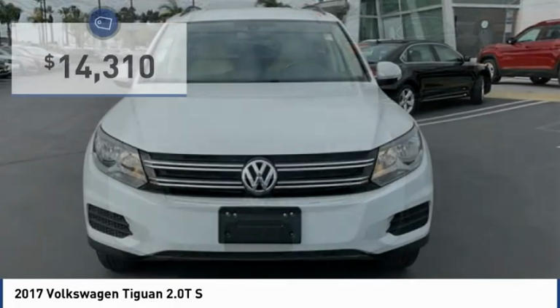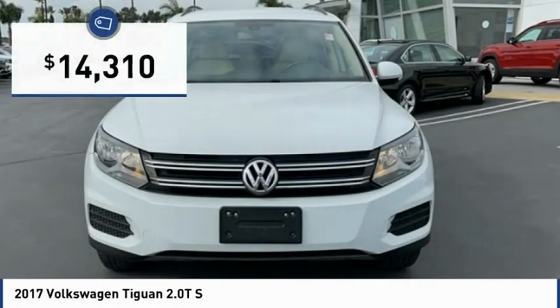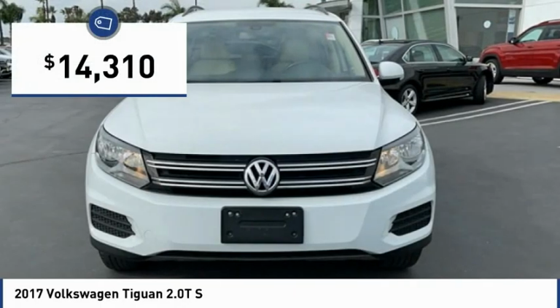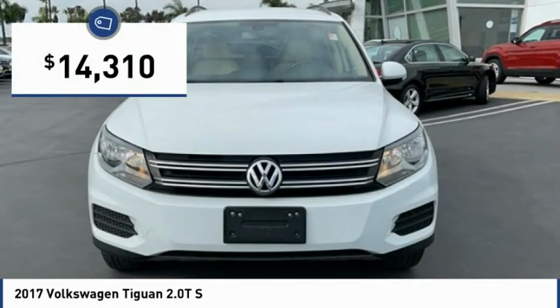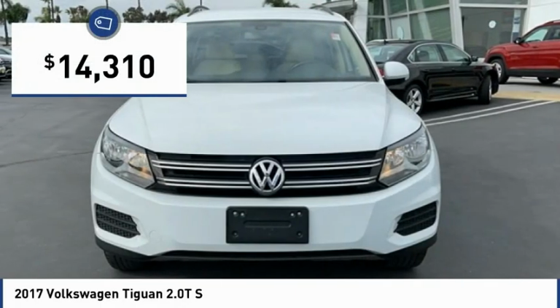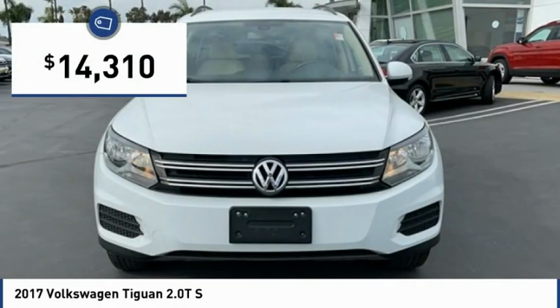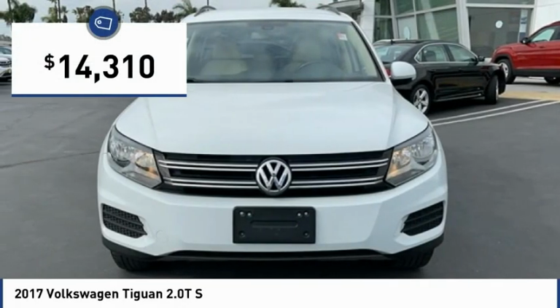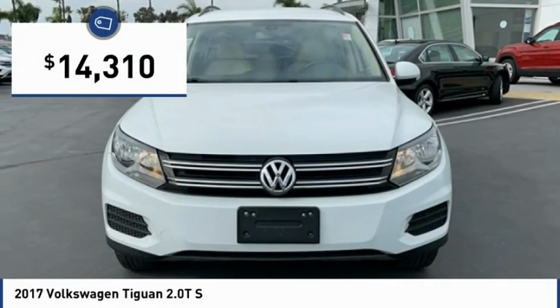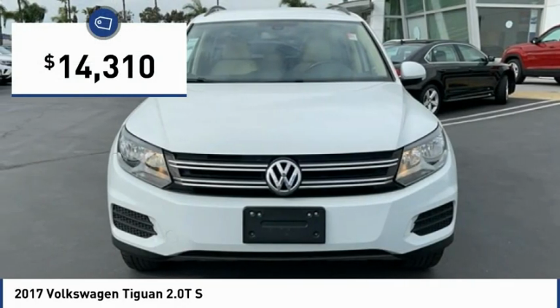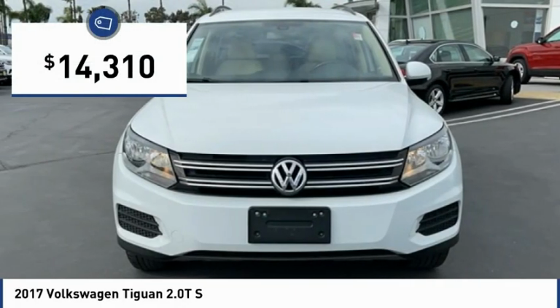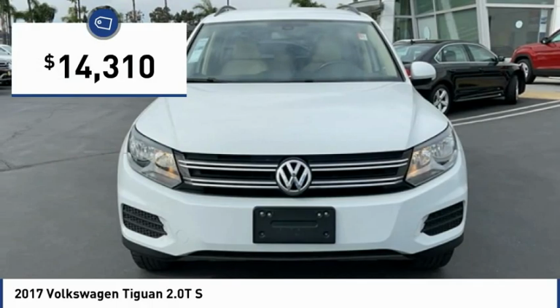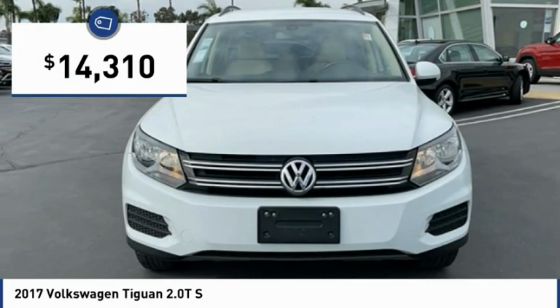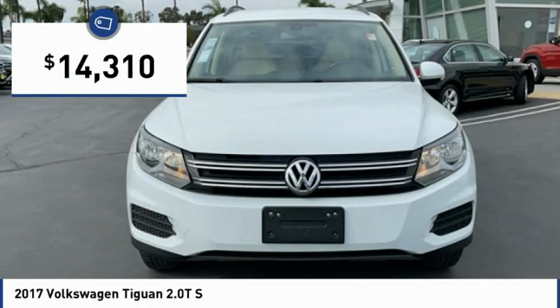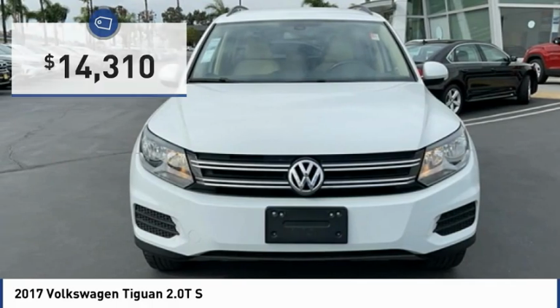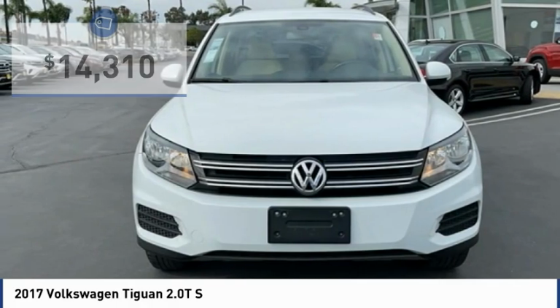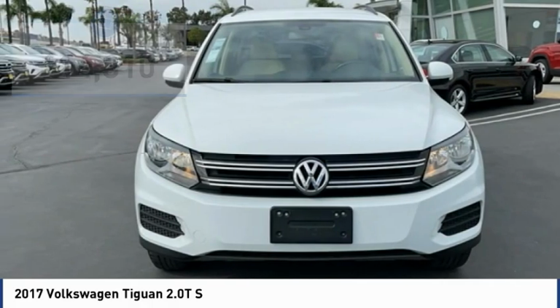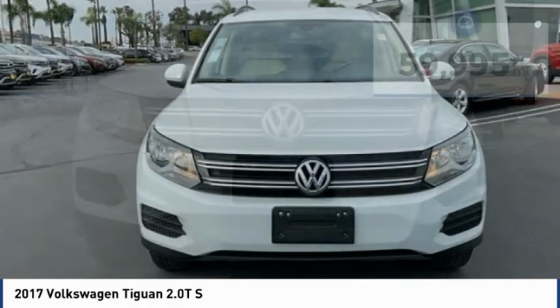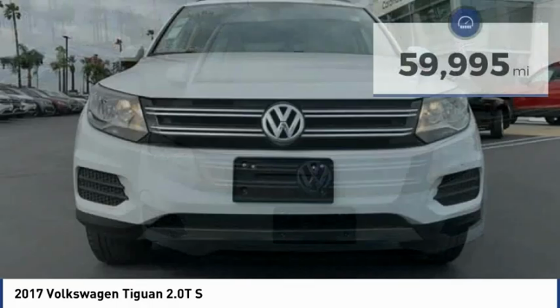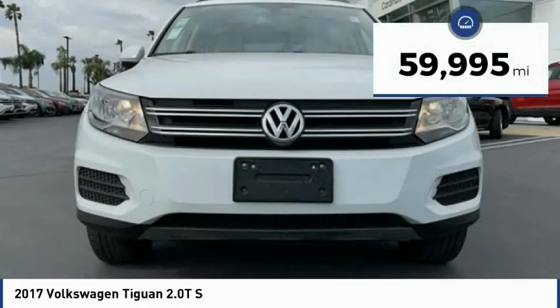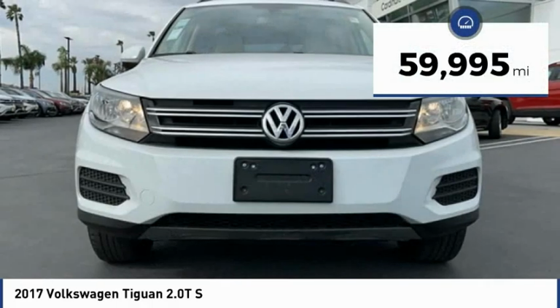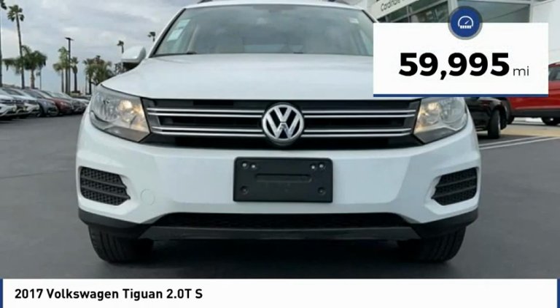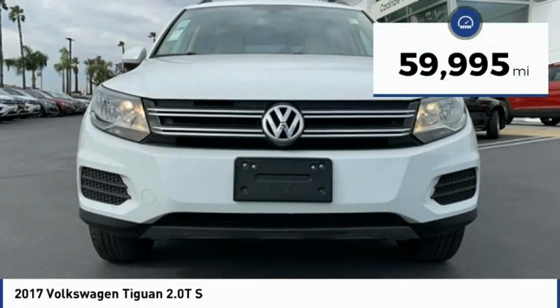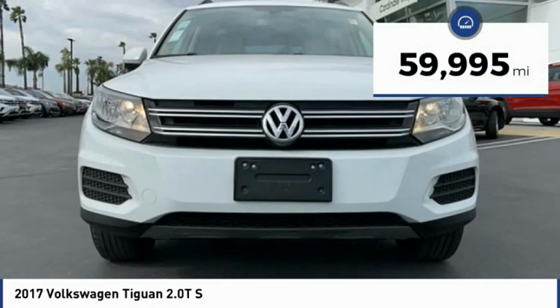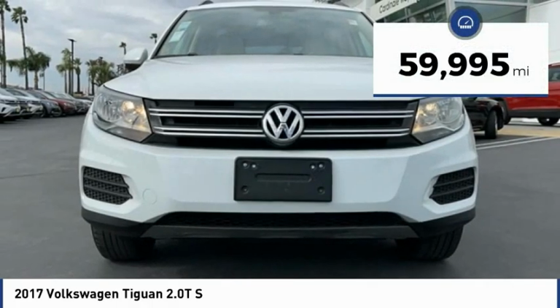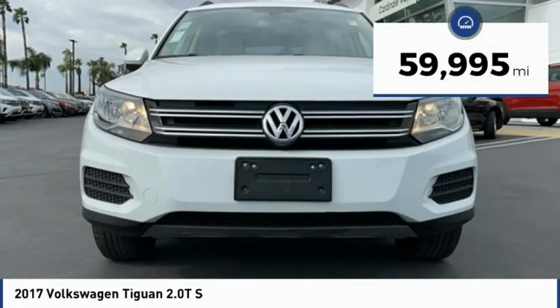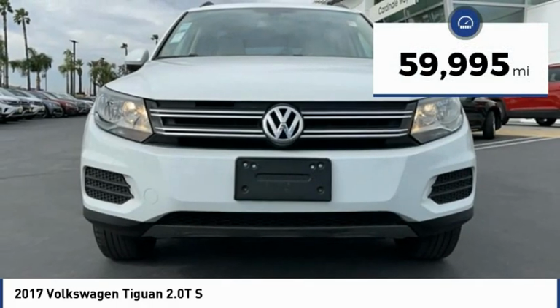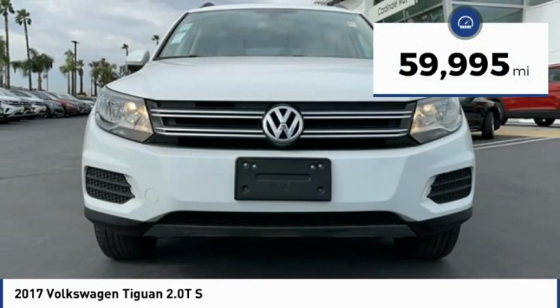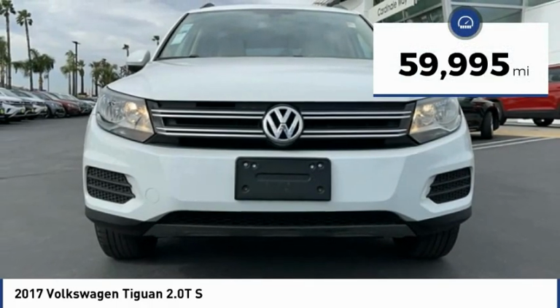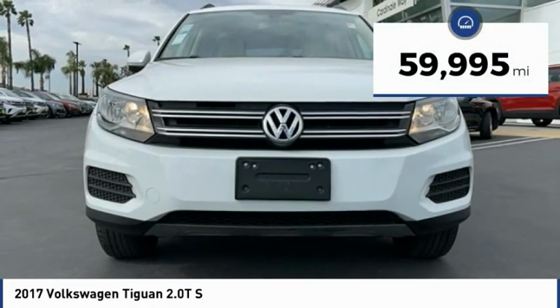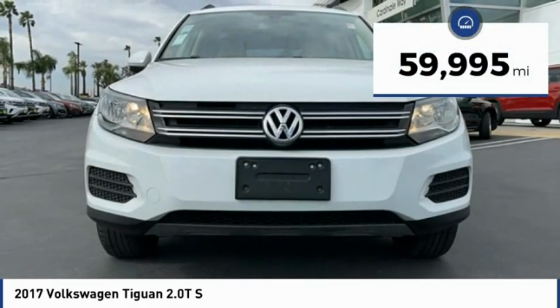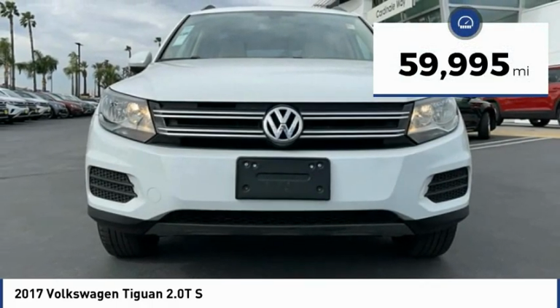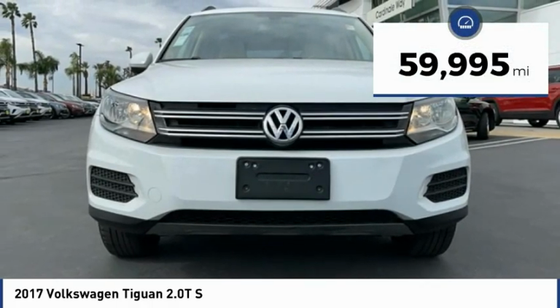And is priced below $15,000. This vehicle has less than 60,000 miles.